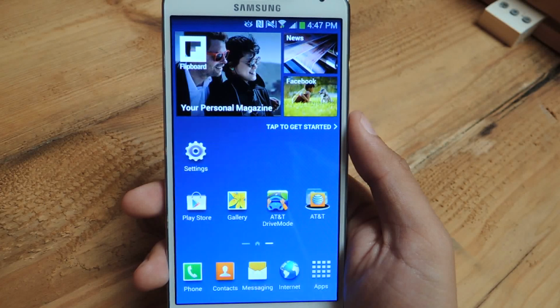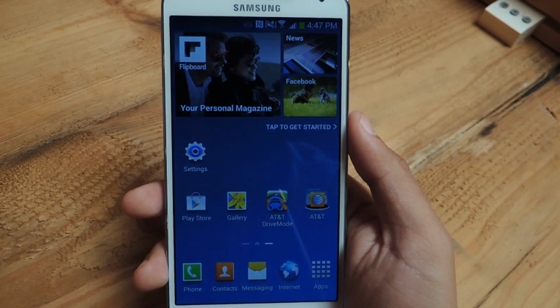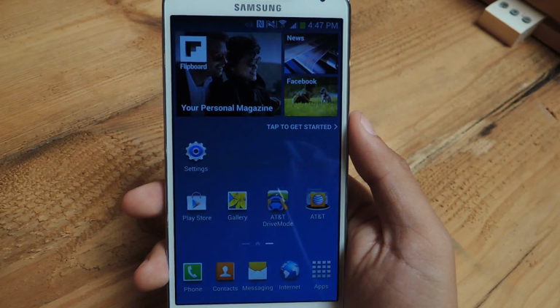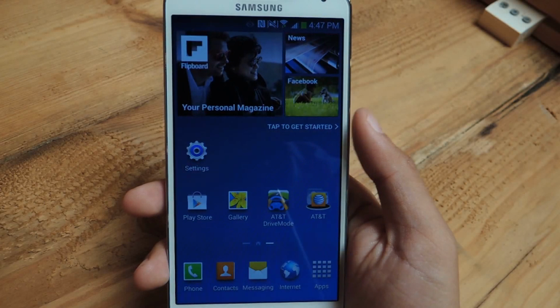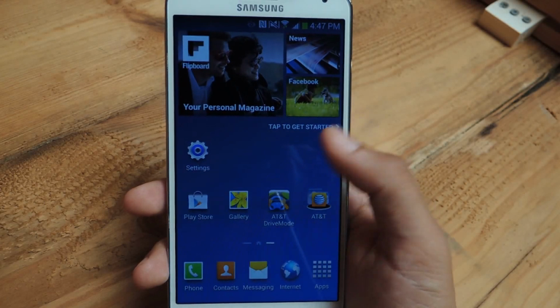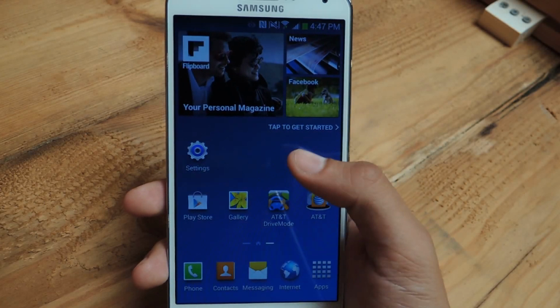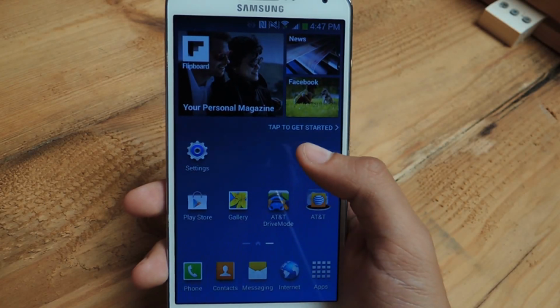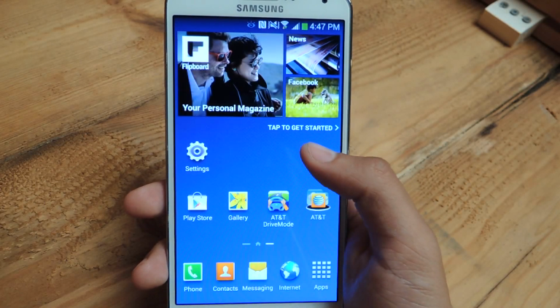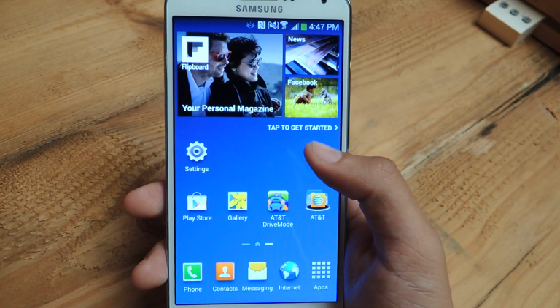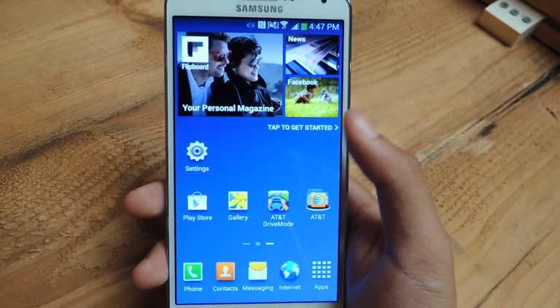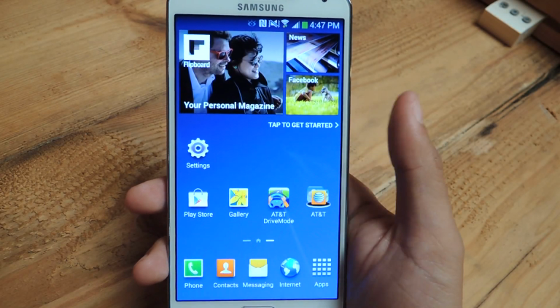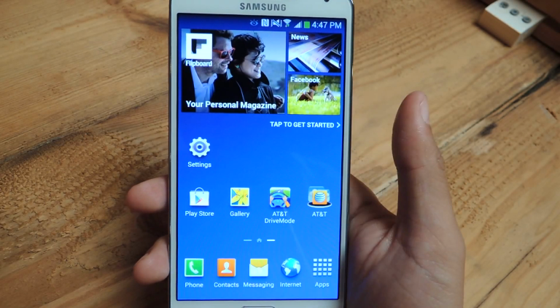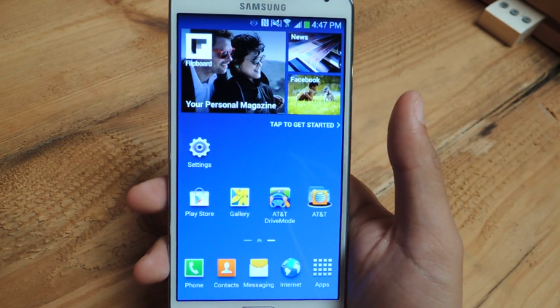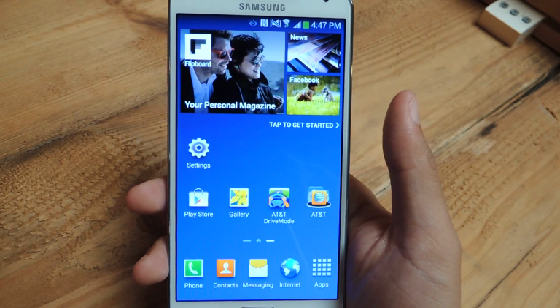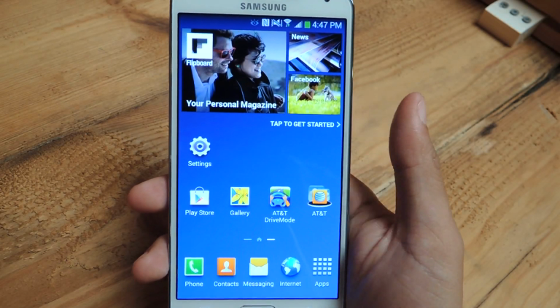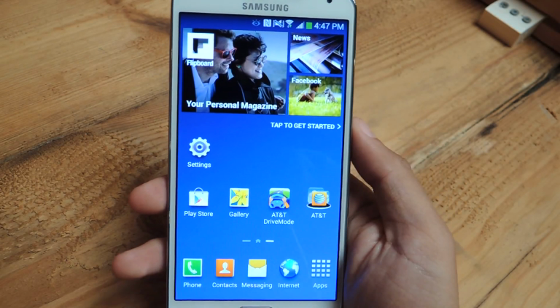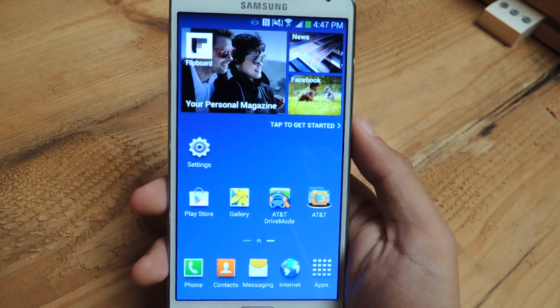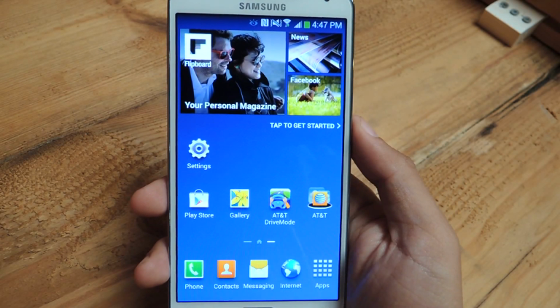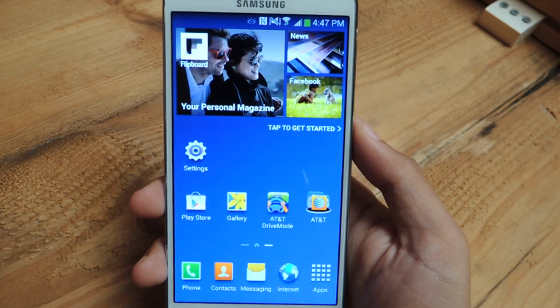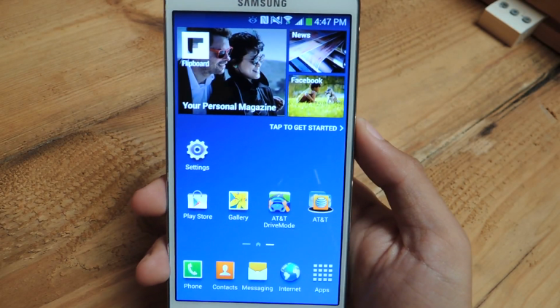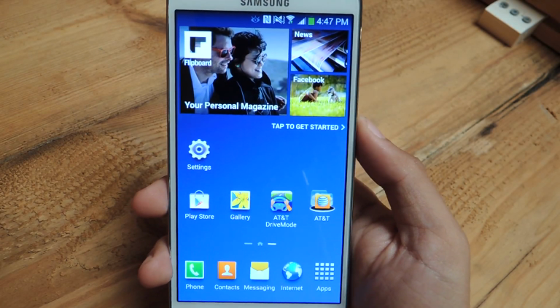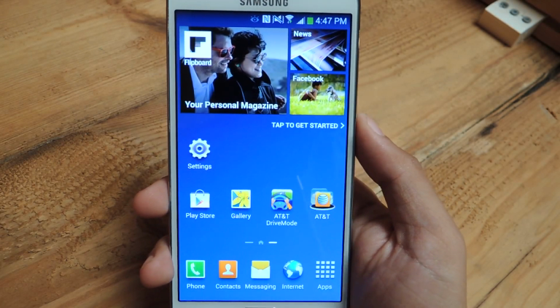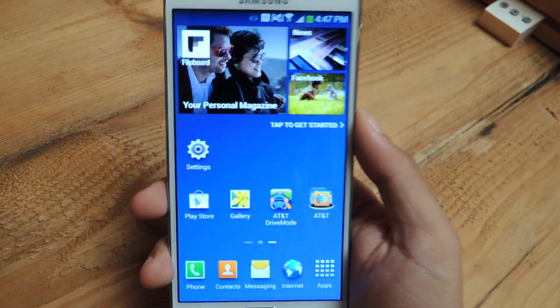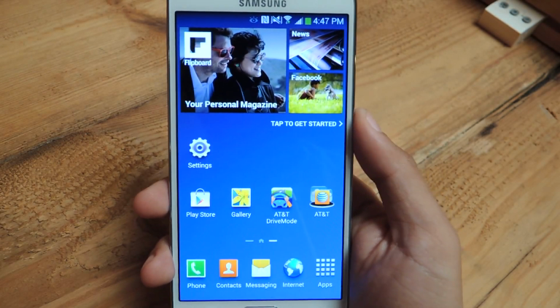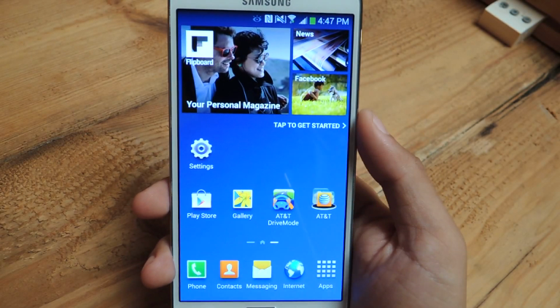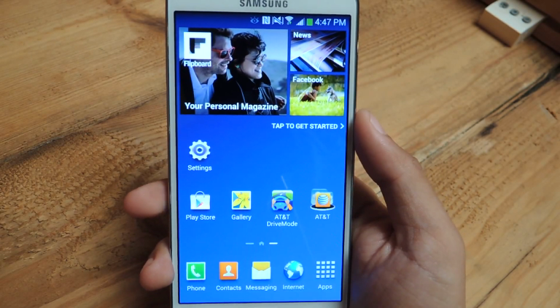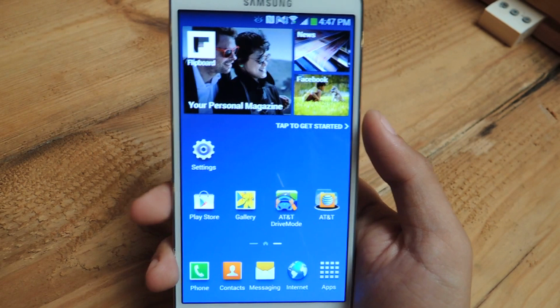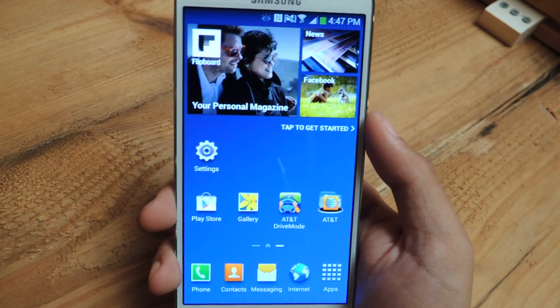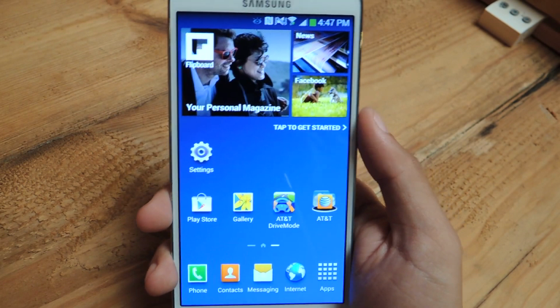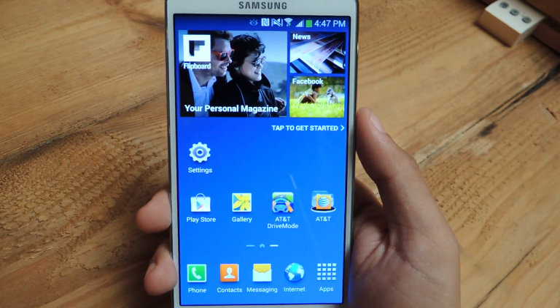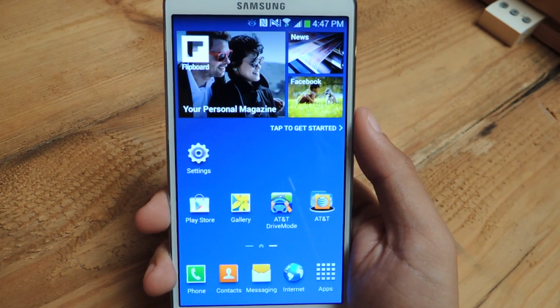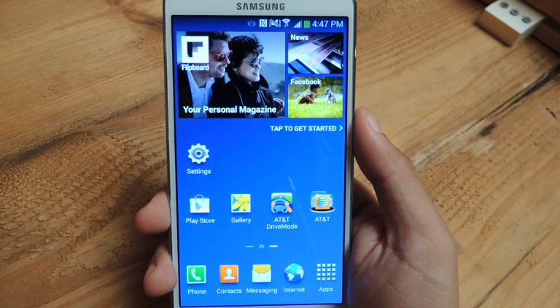Hey guys, it's Nelson with Galaxy Note 3 SoftModder, and today I'm going to show you how to use your Note 3 with one hand.